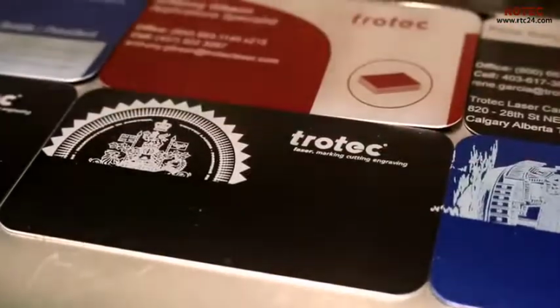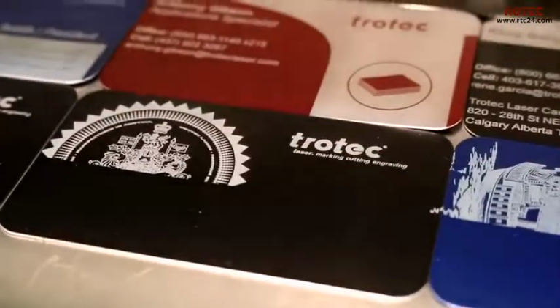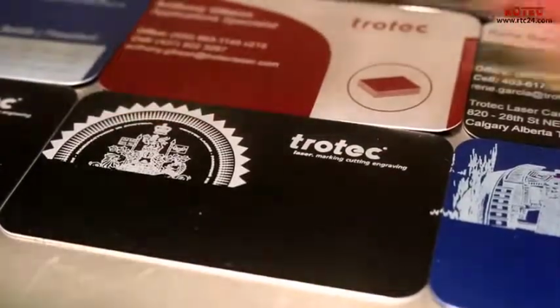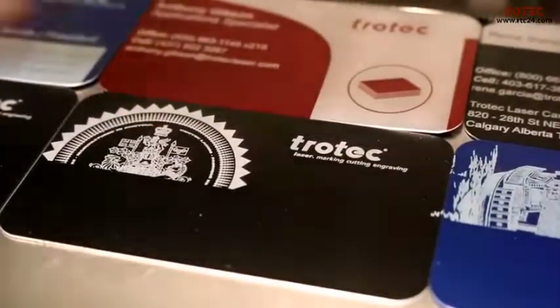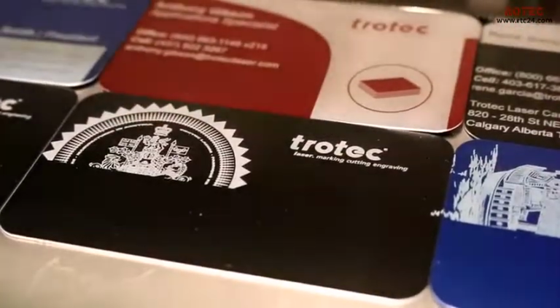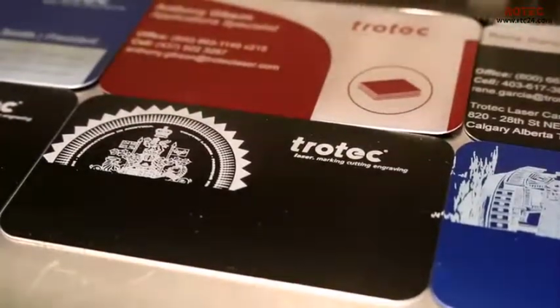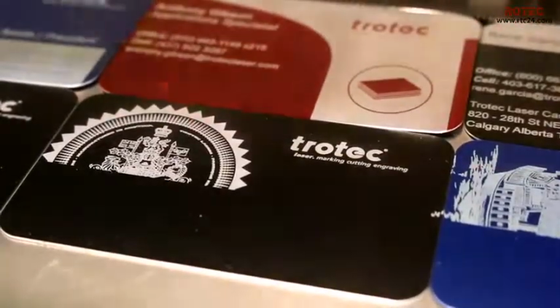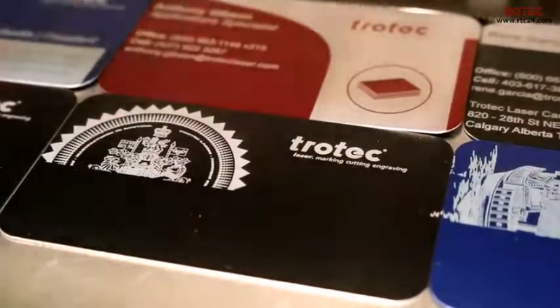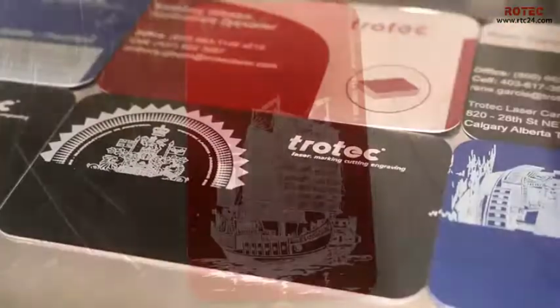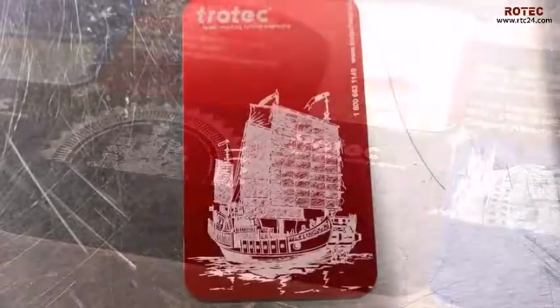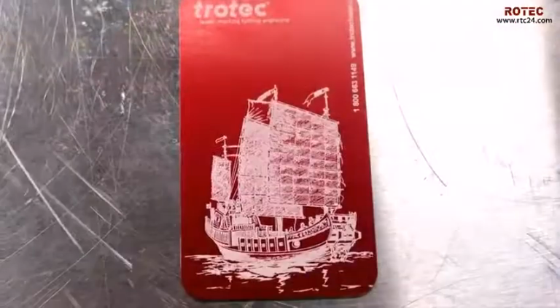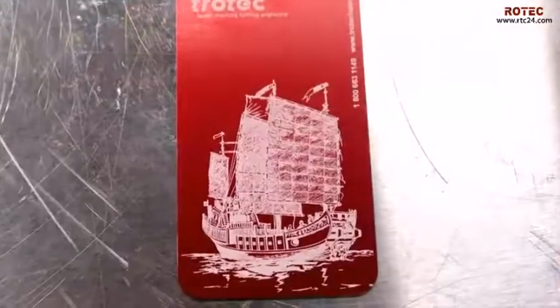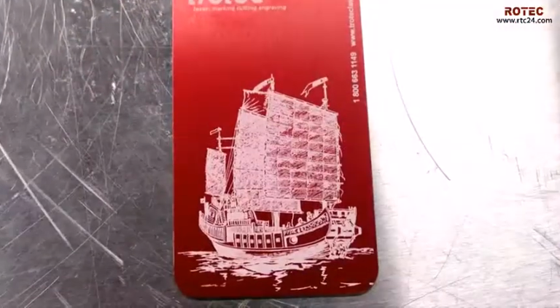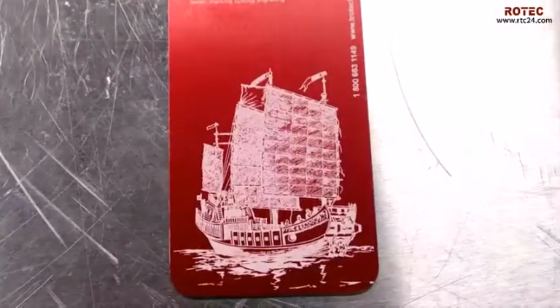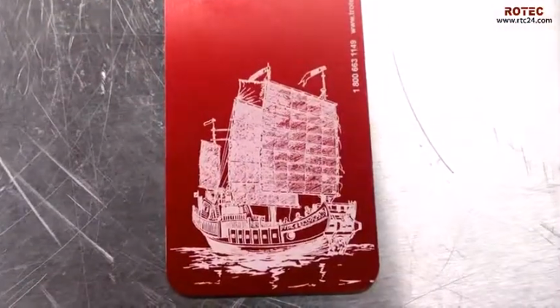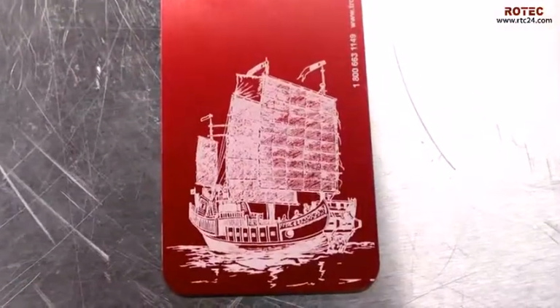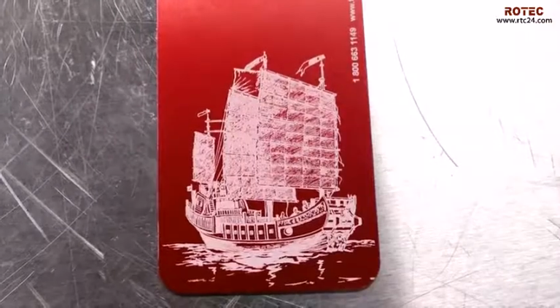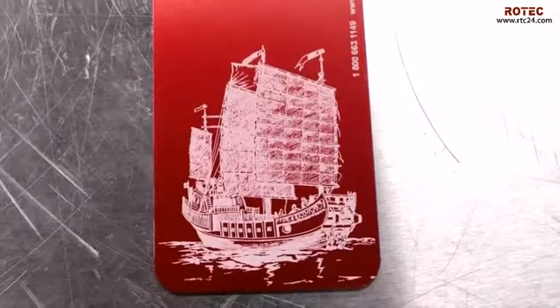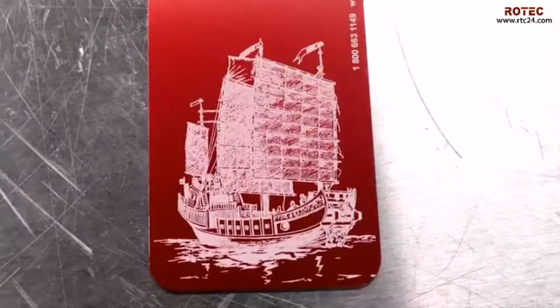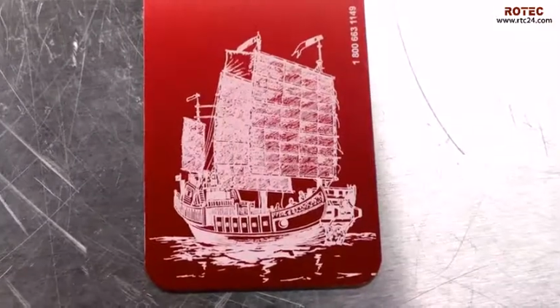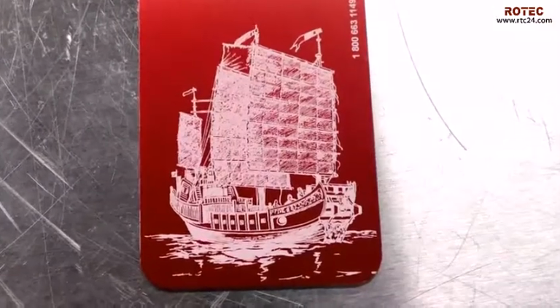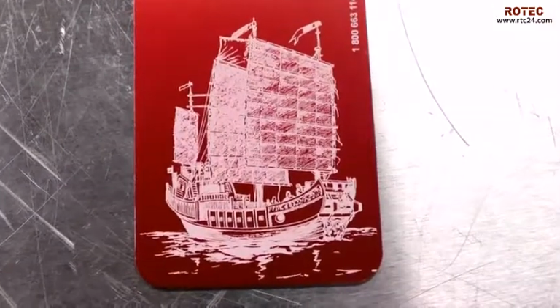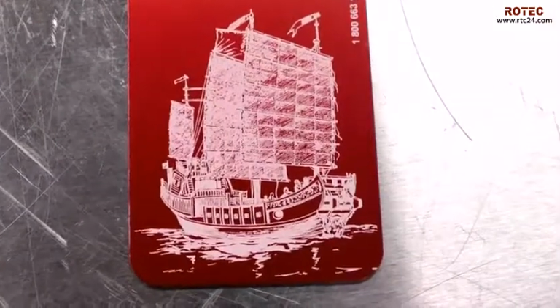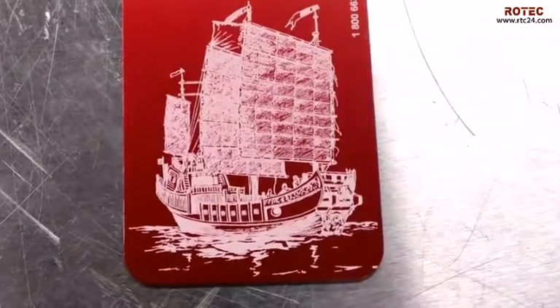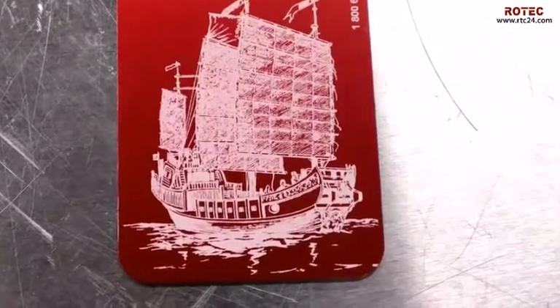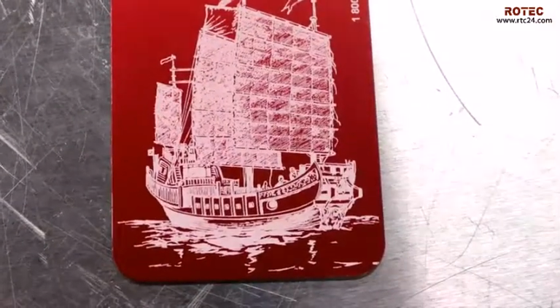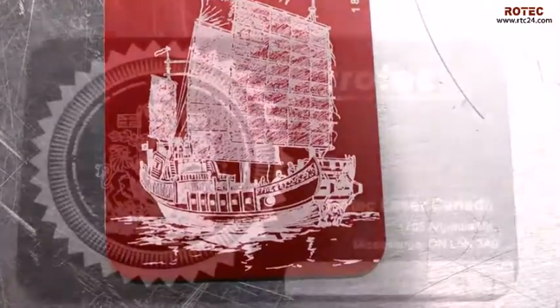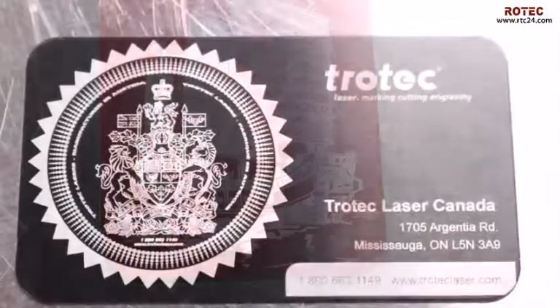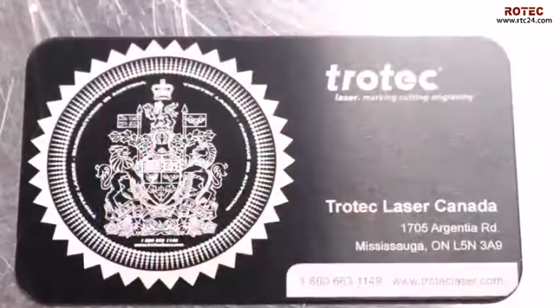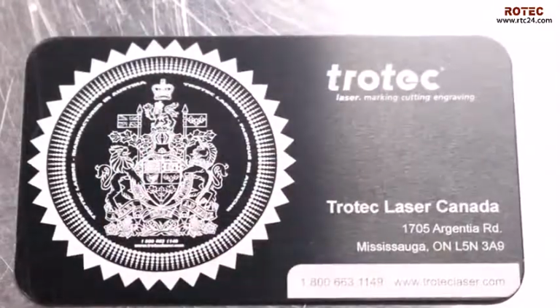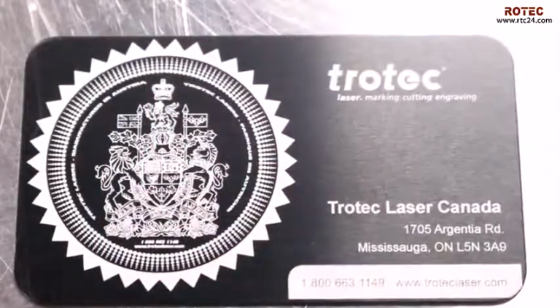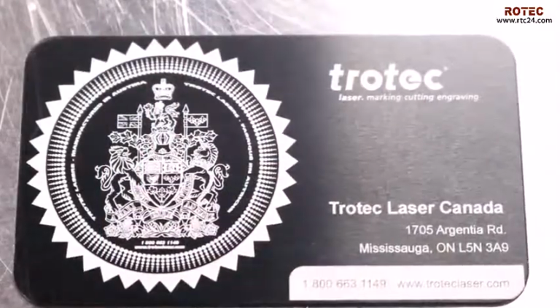The cards come in 0.025 or 0.02 inch thicknesses with a satin finish. They come in 2 inches by 3.5 inches in size.